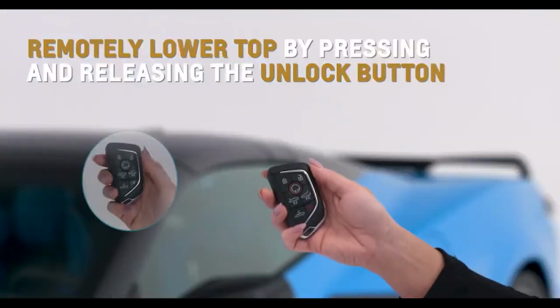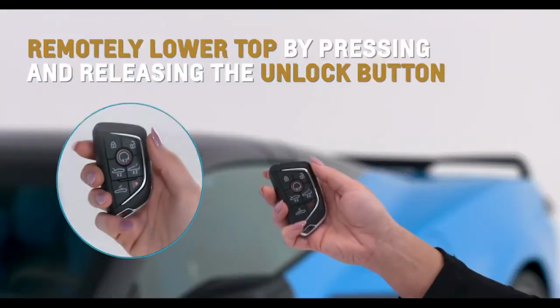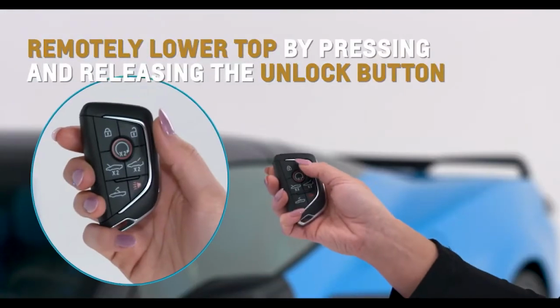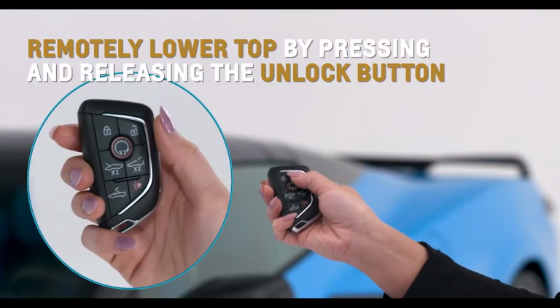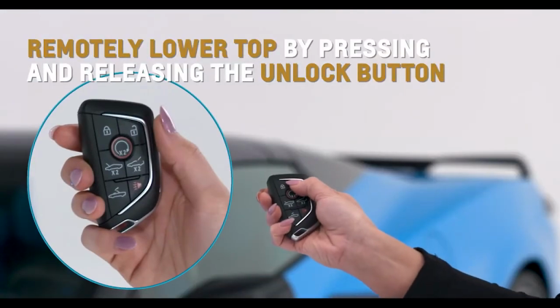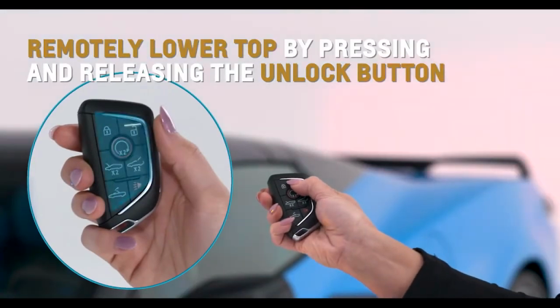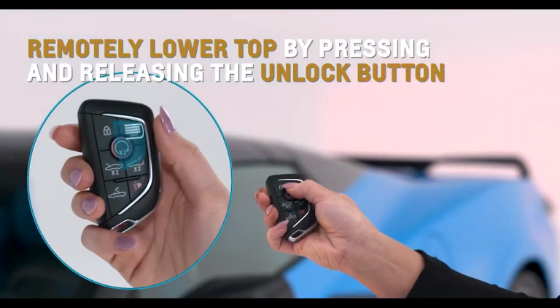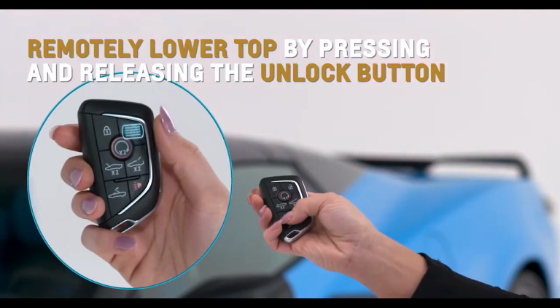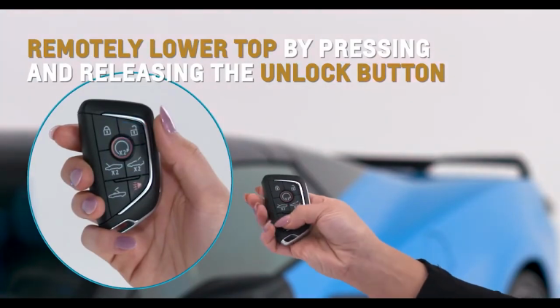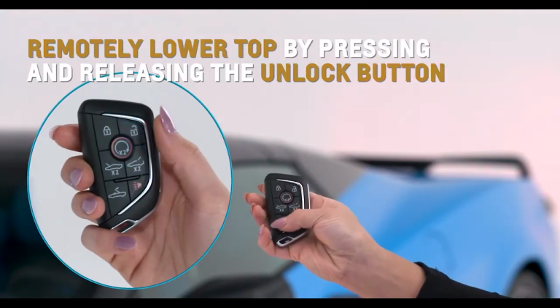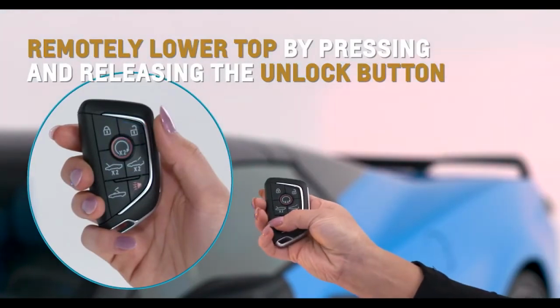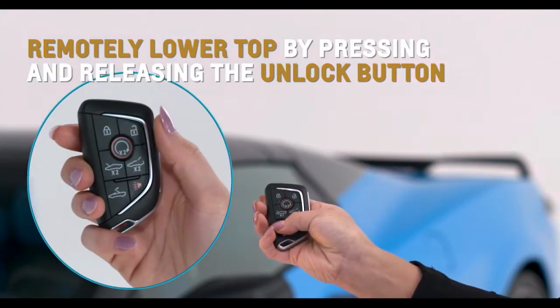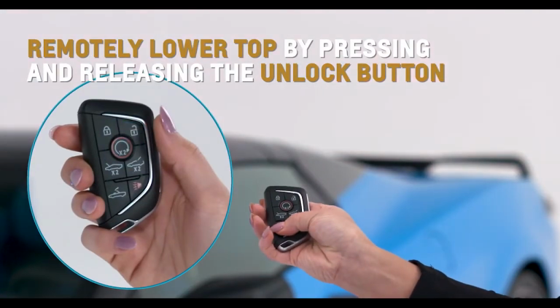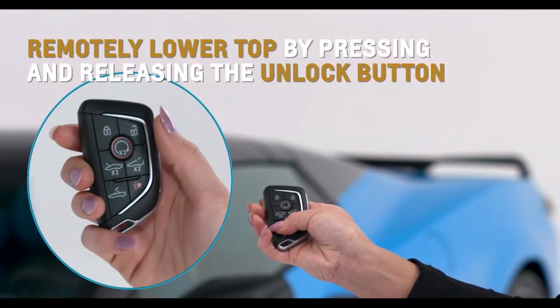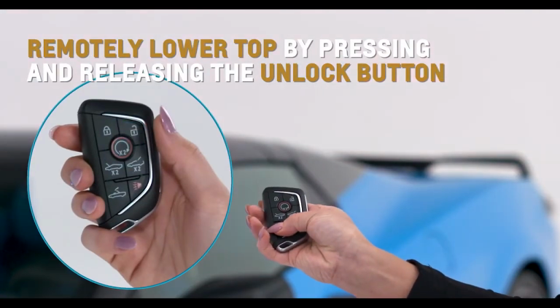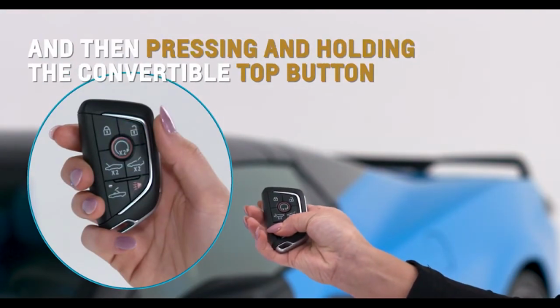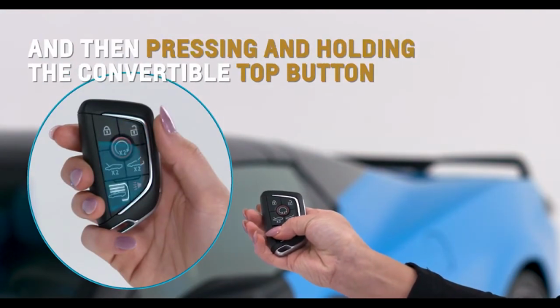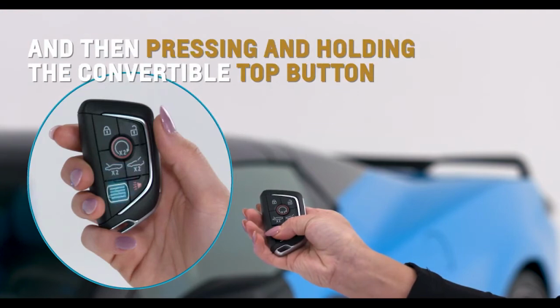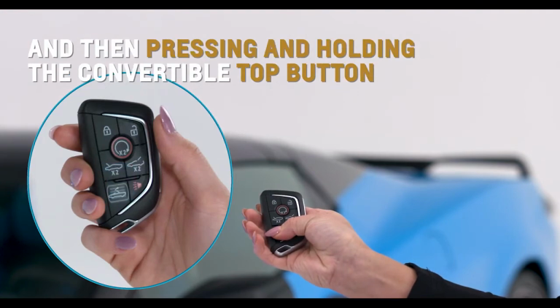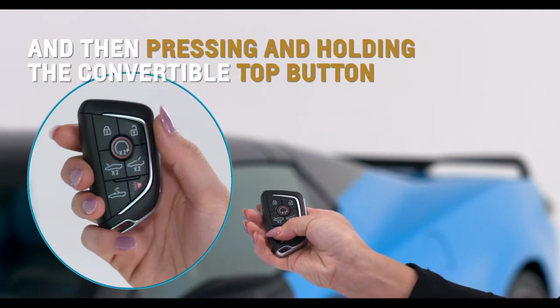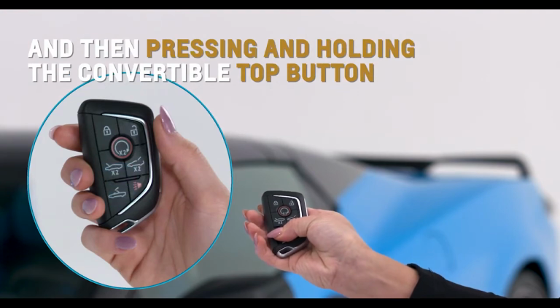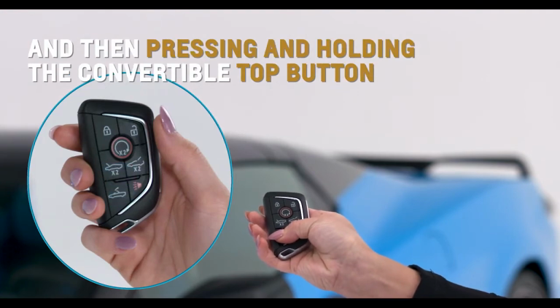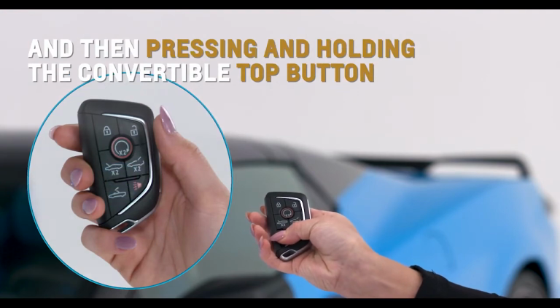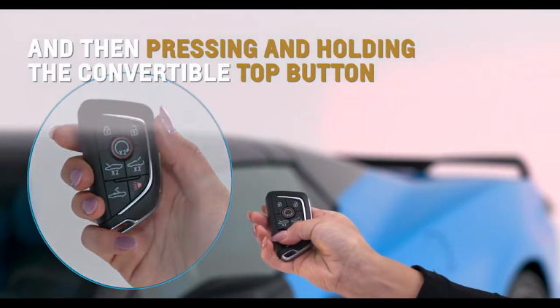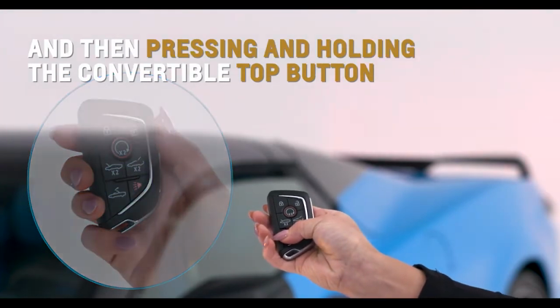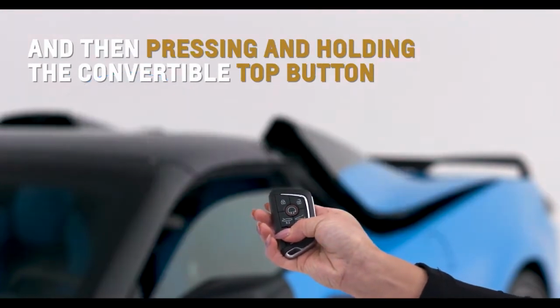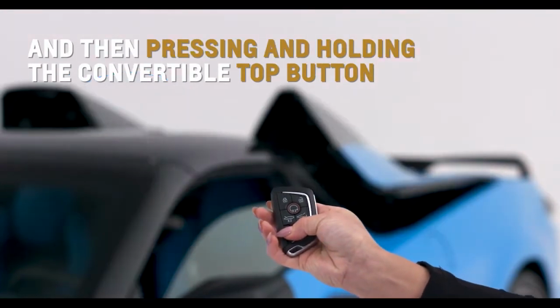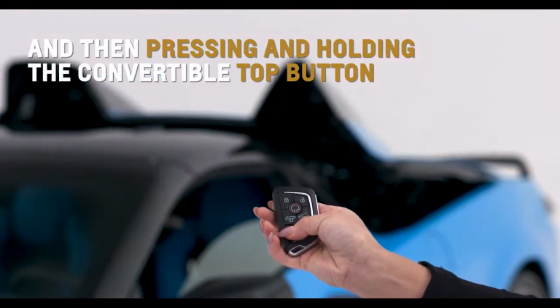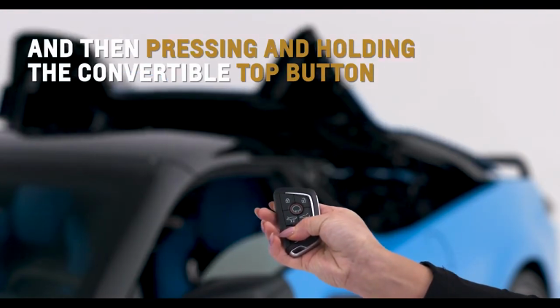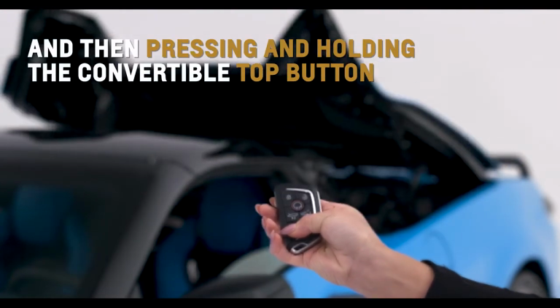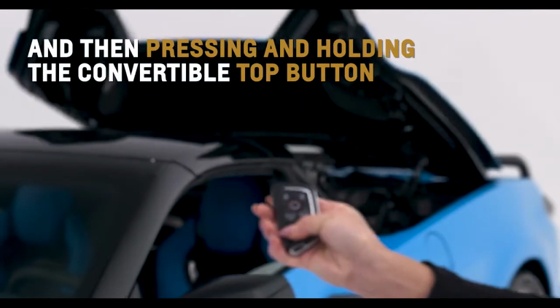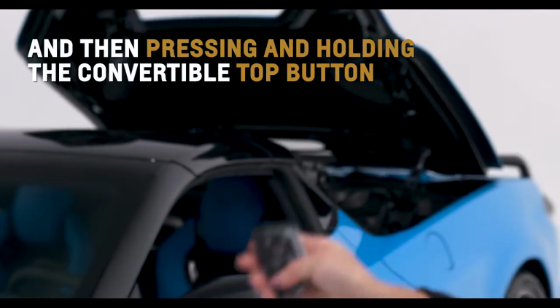Remotely lower the top by pressing and releasing the unlock button and then pressing and holding the convertible top button on your key fob.